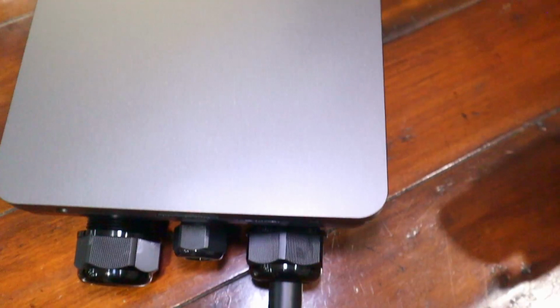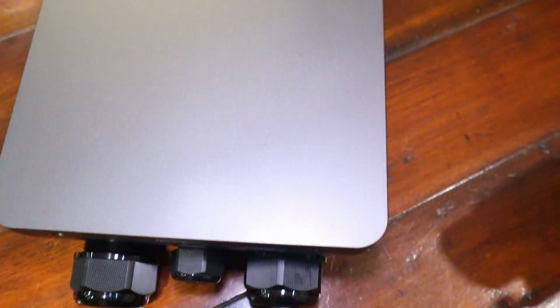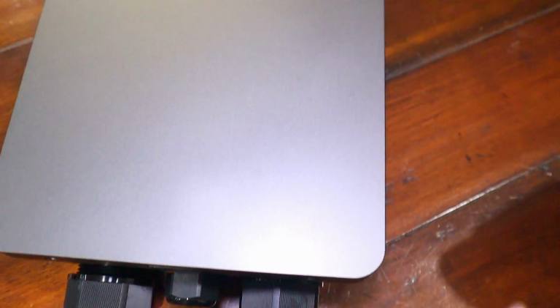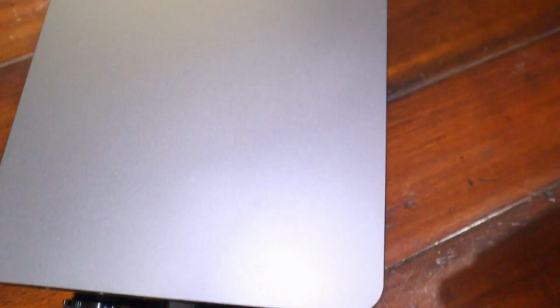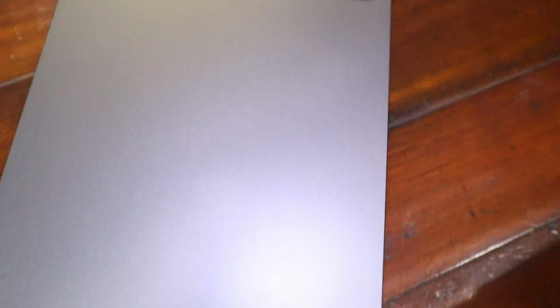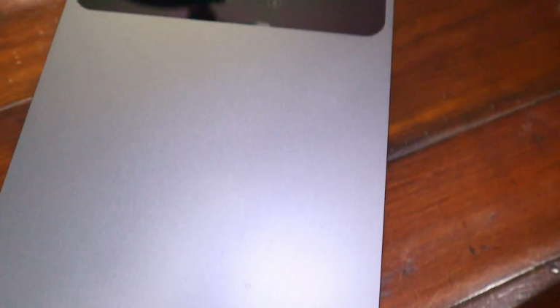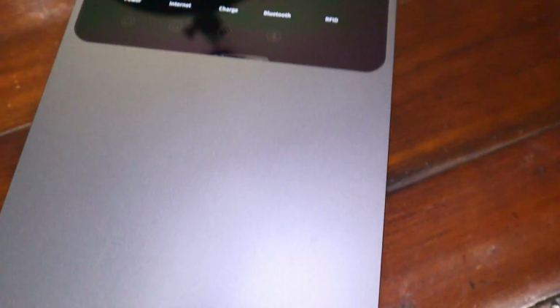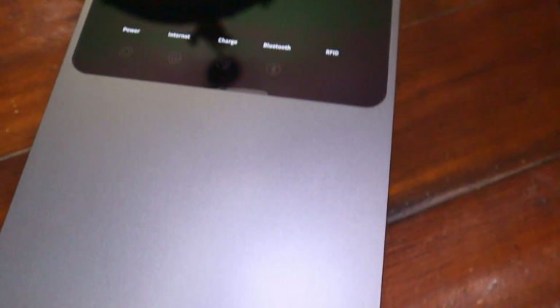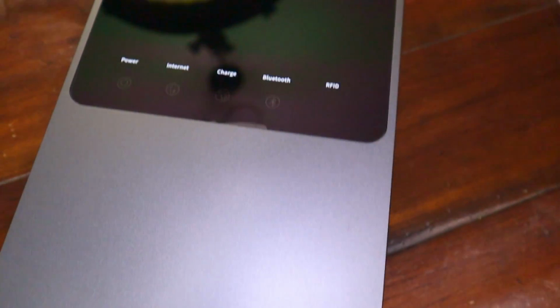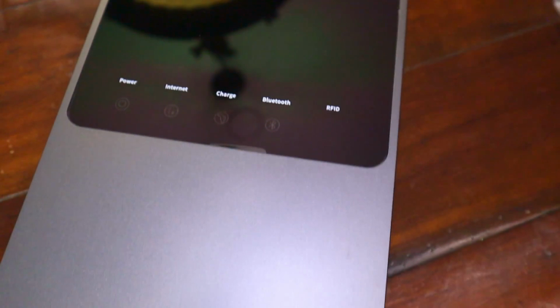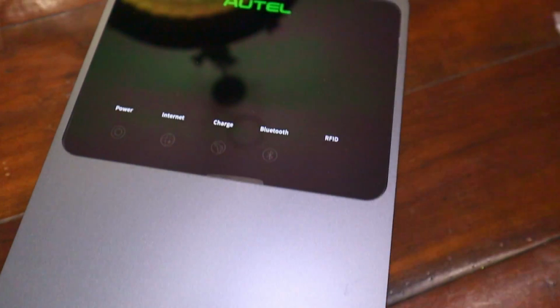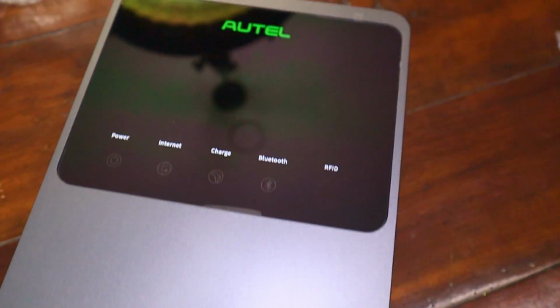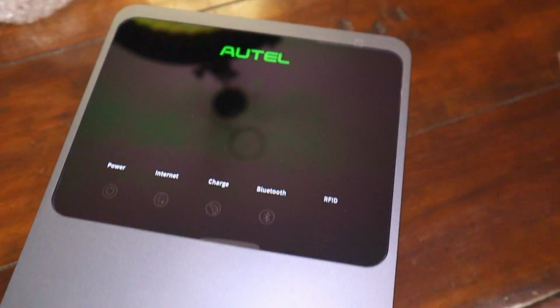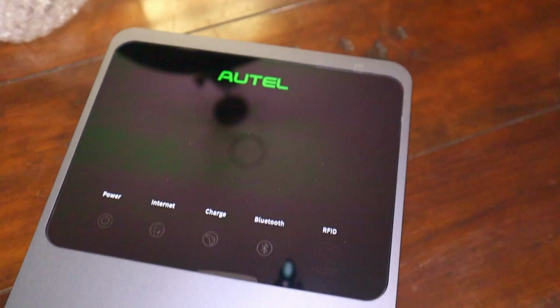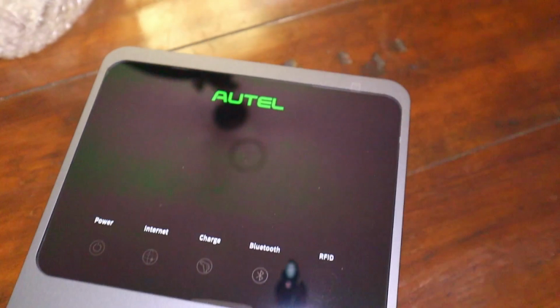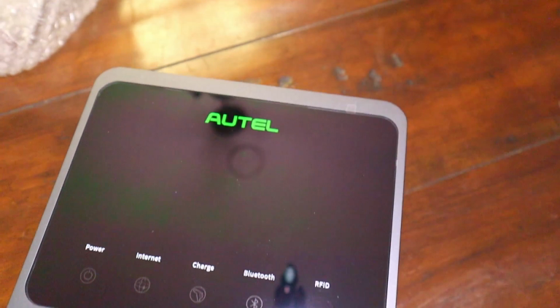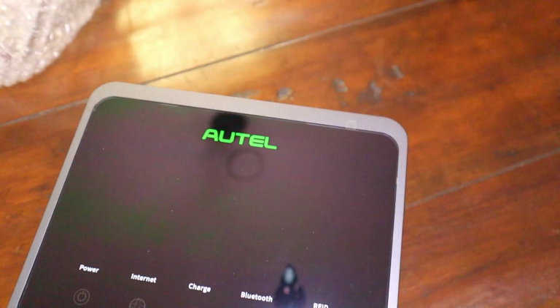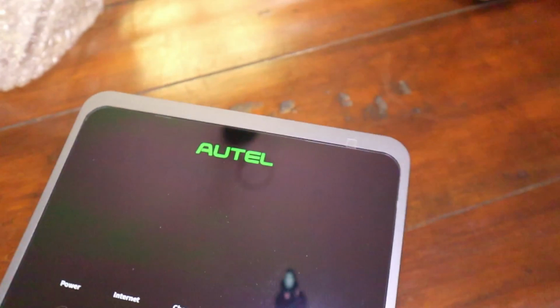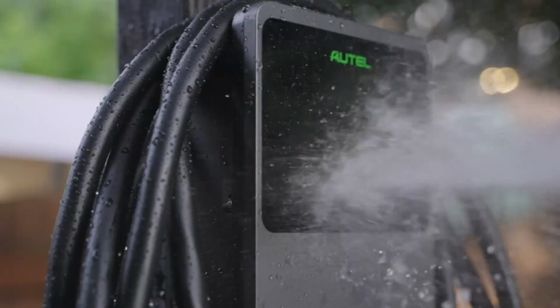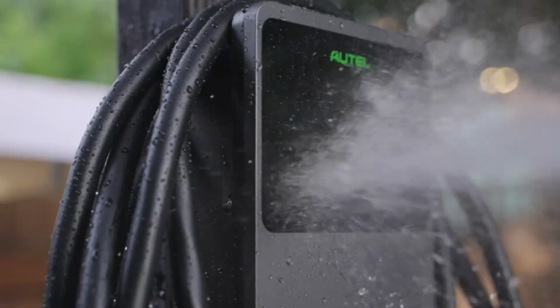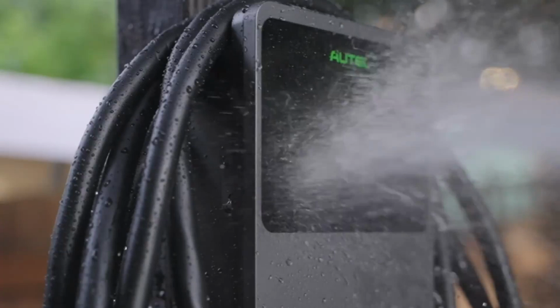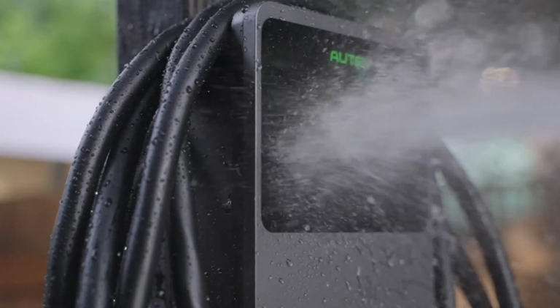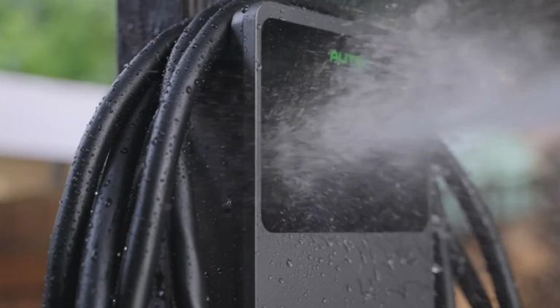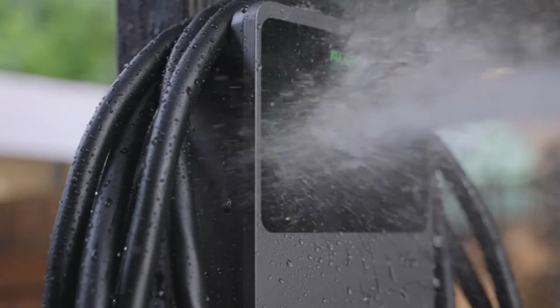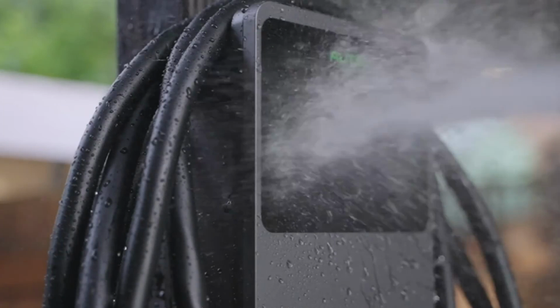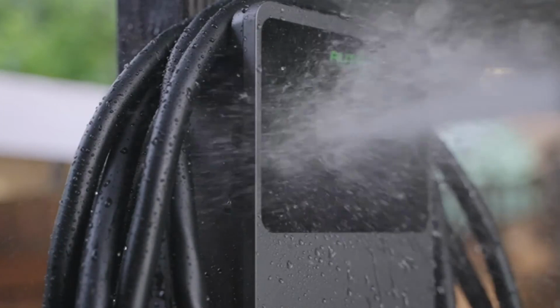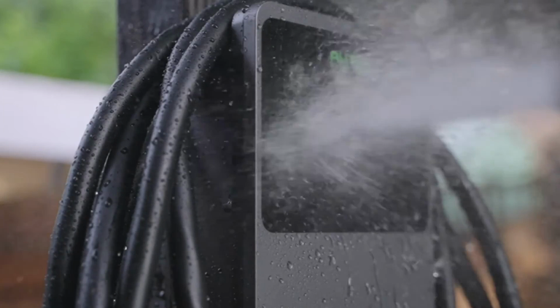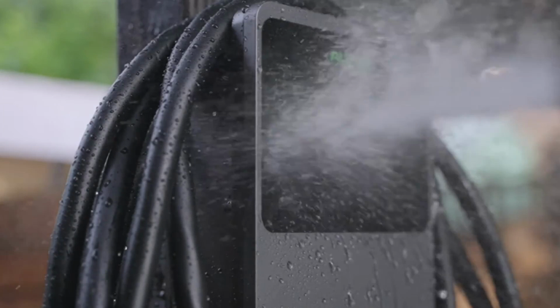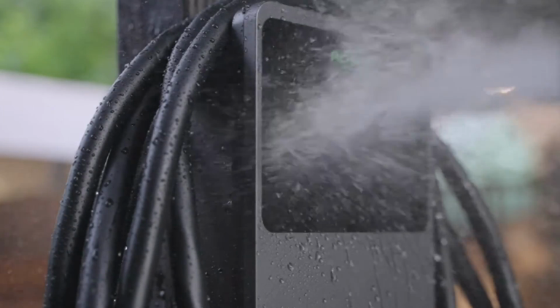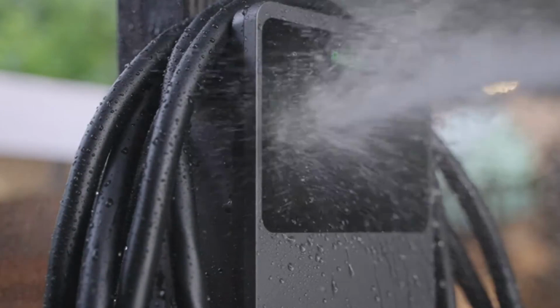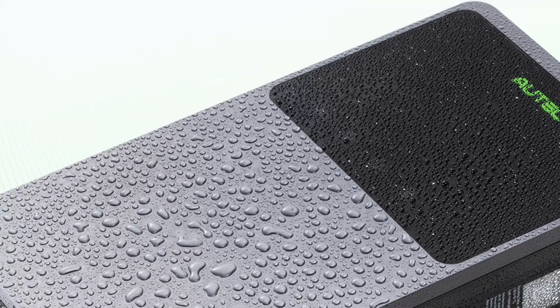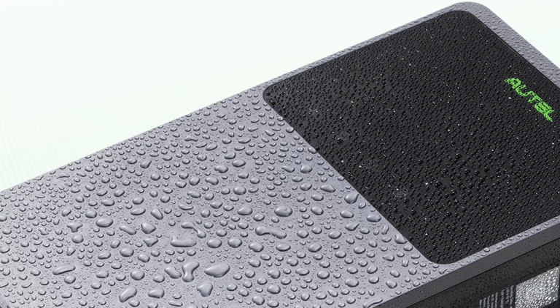It has got a NEMA 4 enclosure. That means it's pretty much waterproof, dustproof — it can be used in outdoor applications.